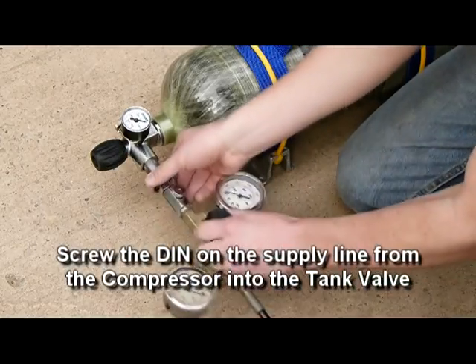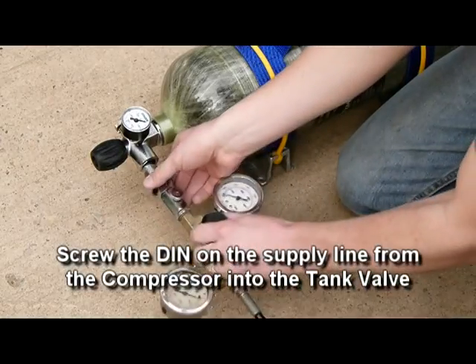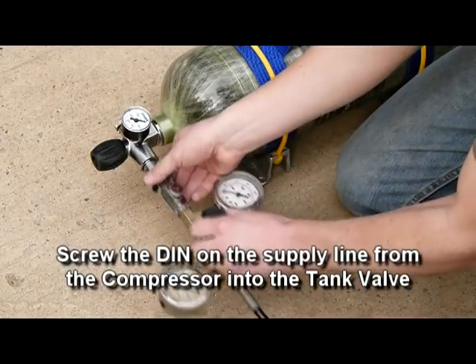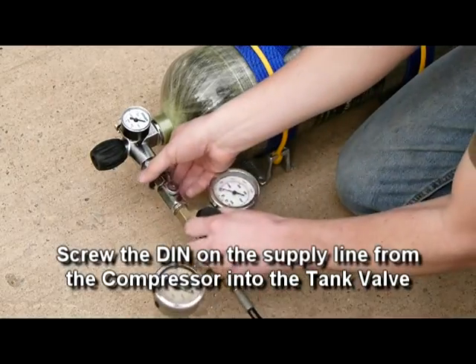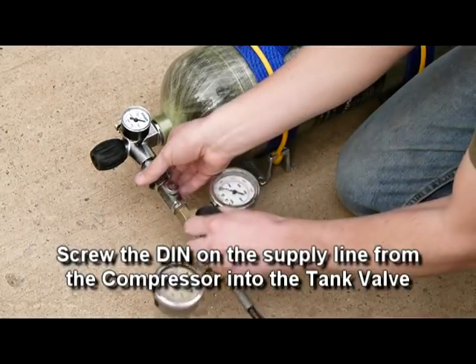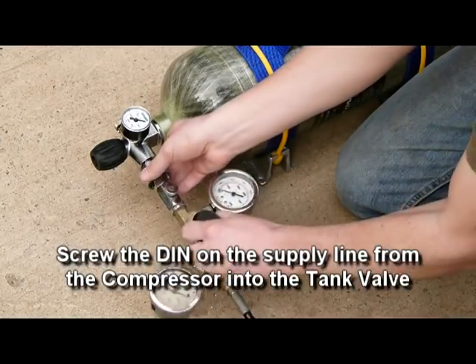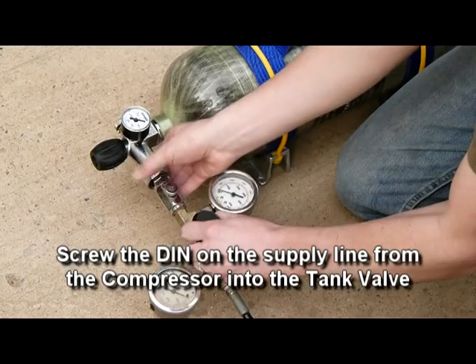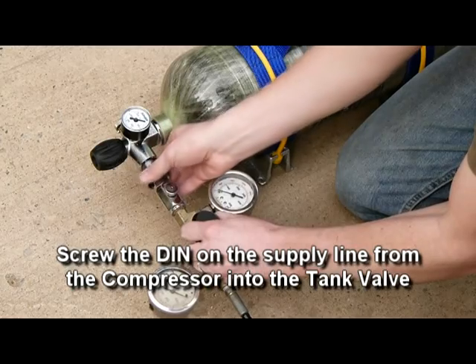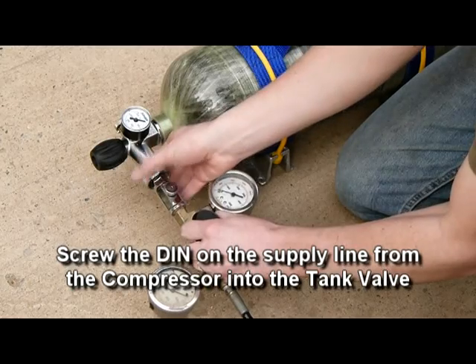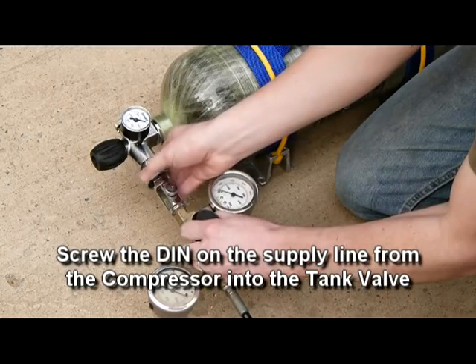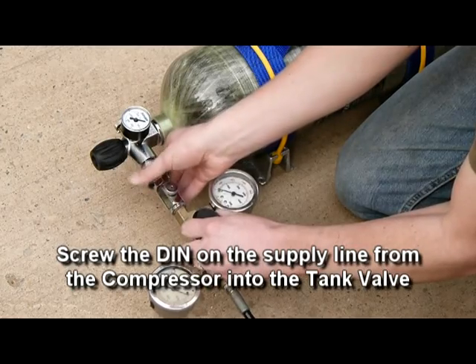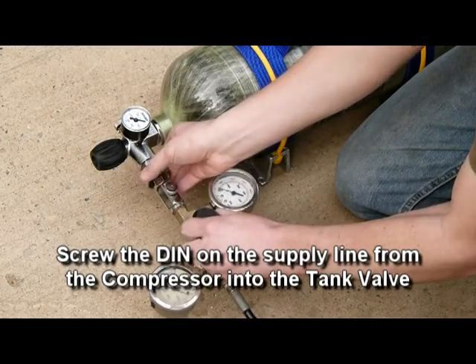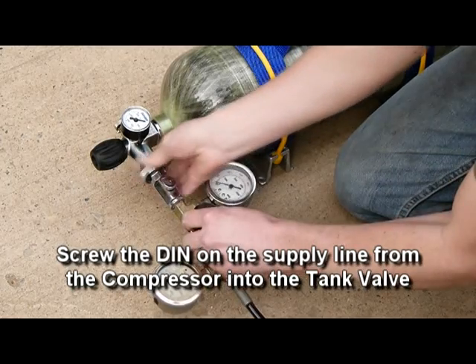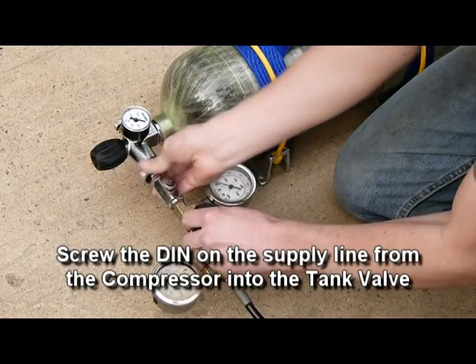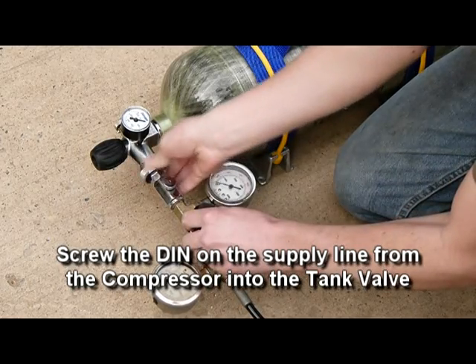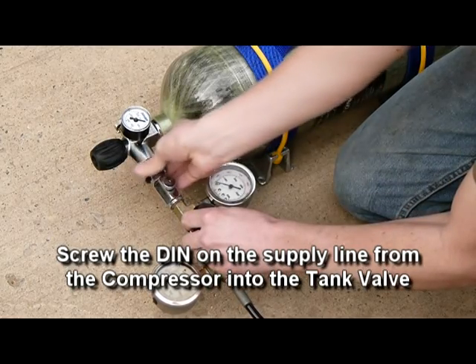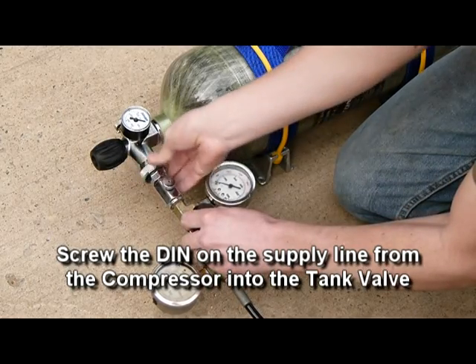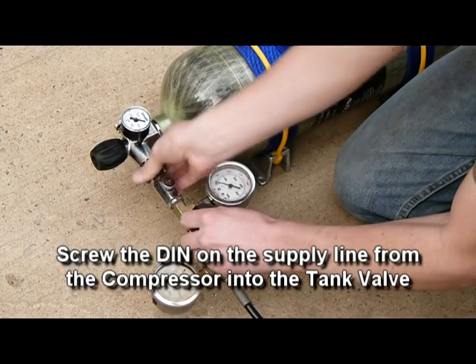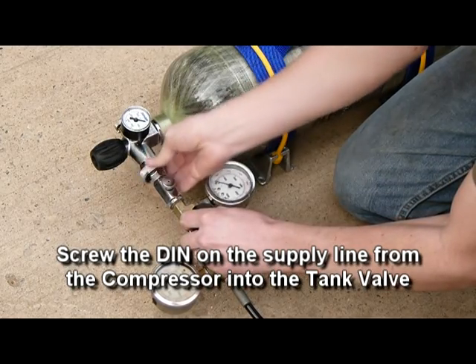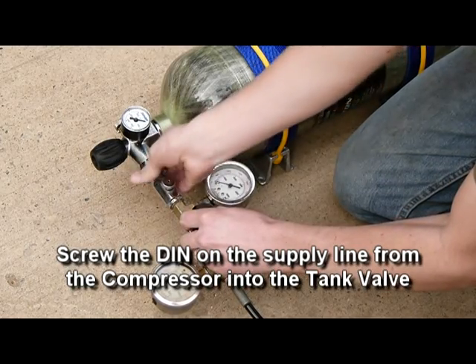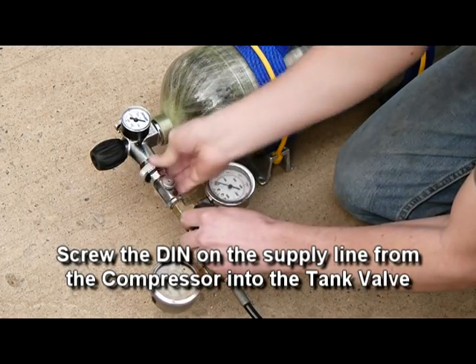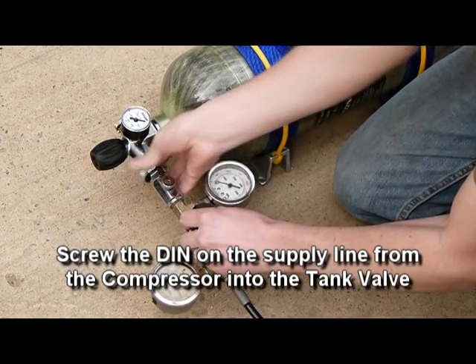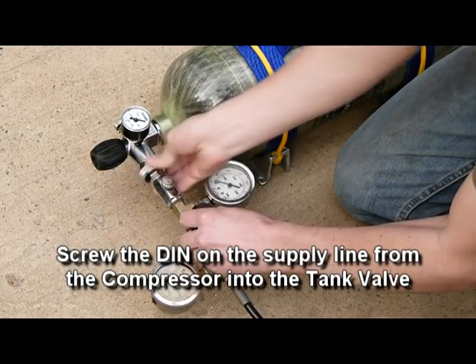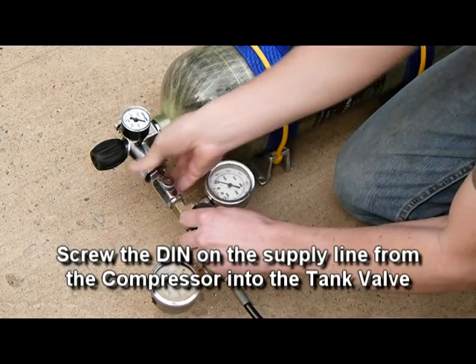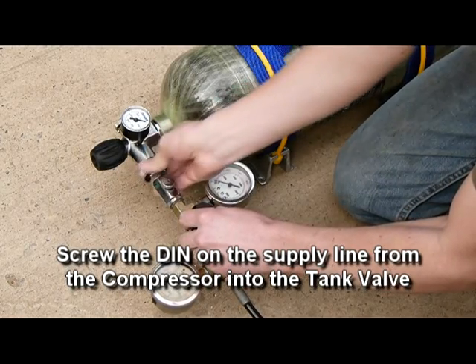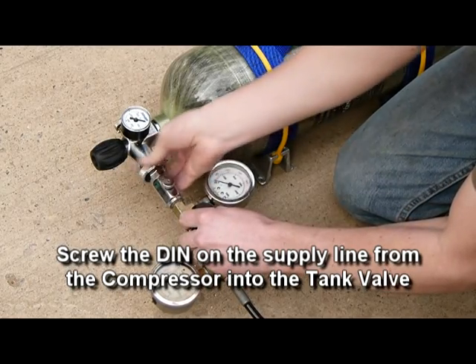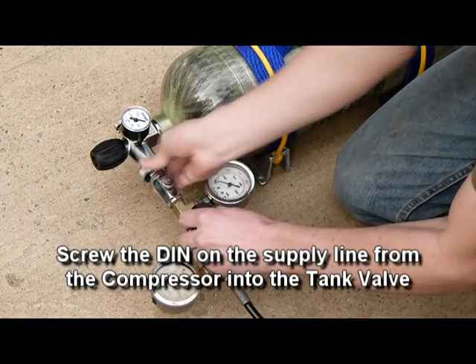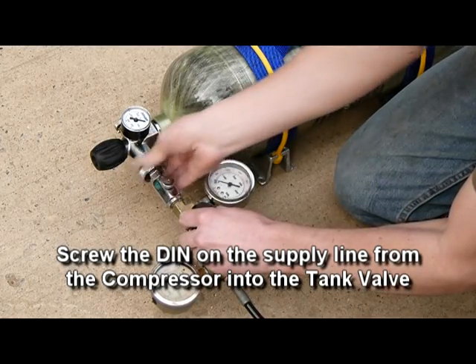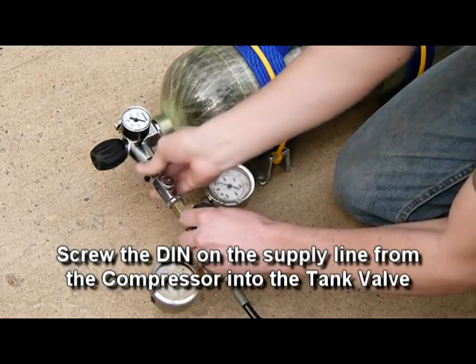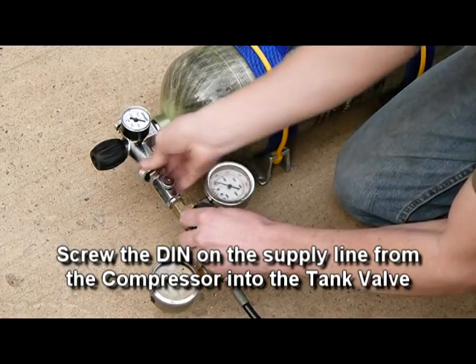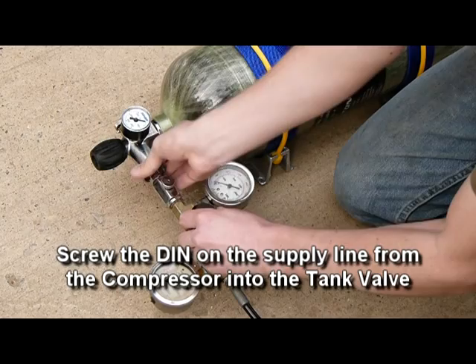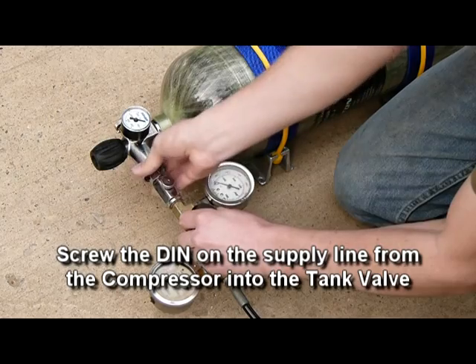Screw the DIN on the supply line from the compressor into the tank valve. Again, this should be done hand tight.